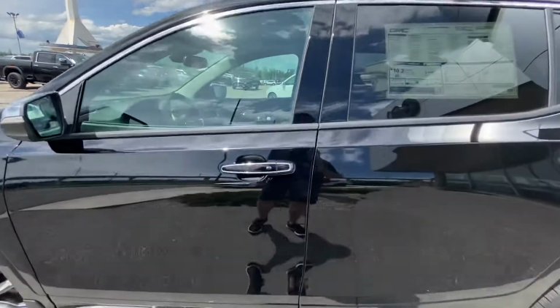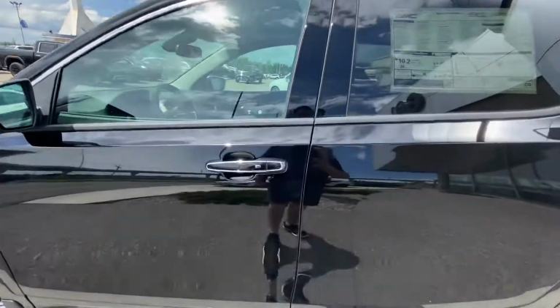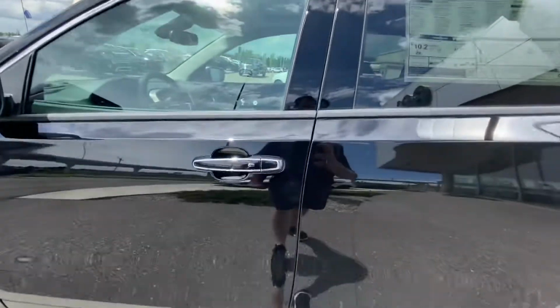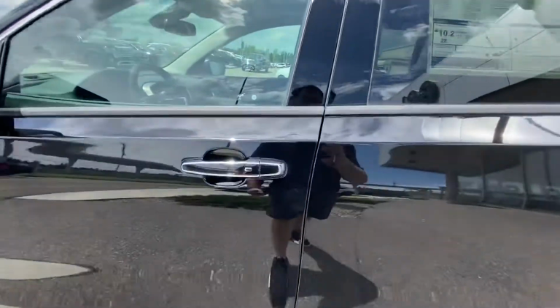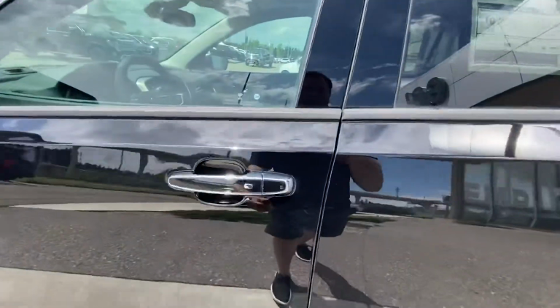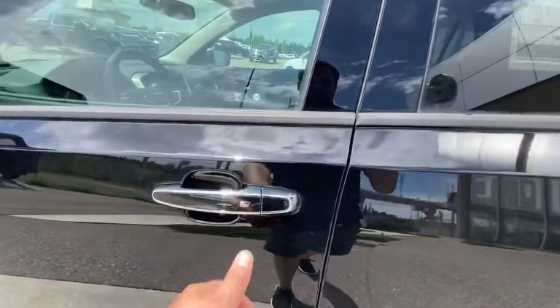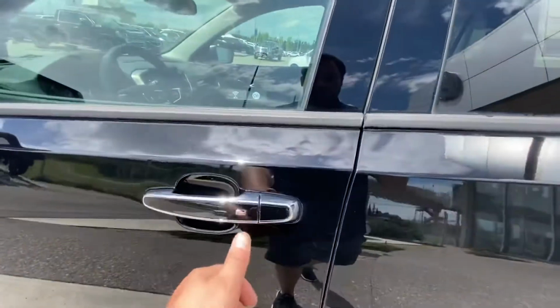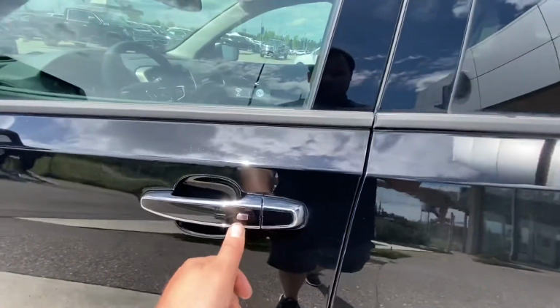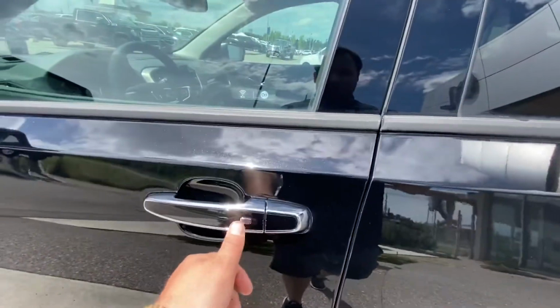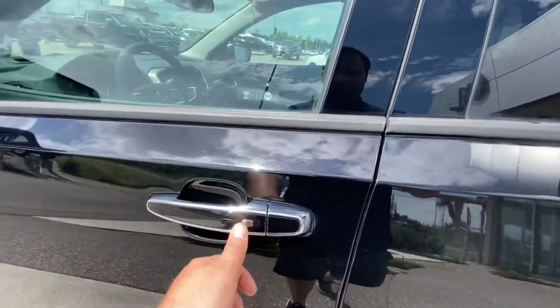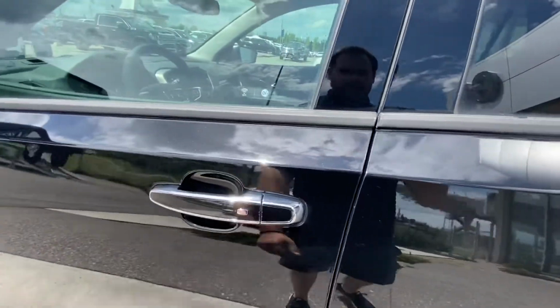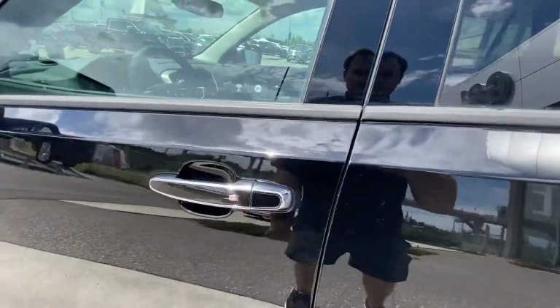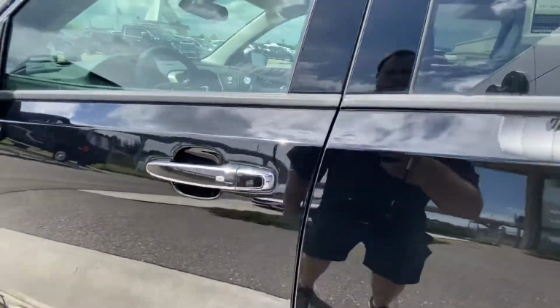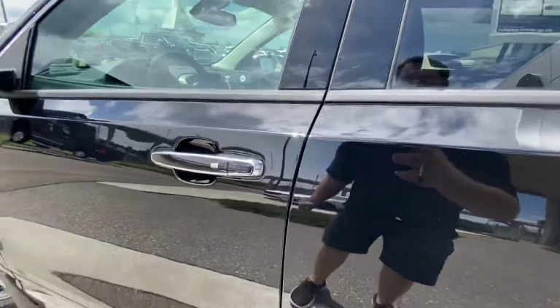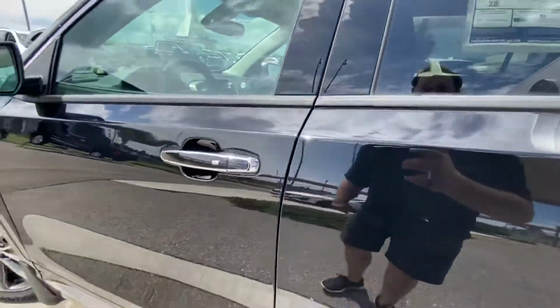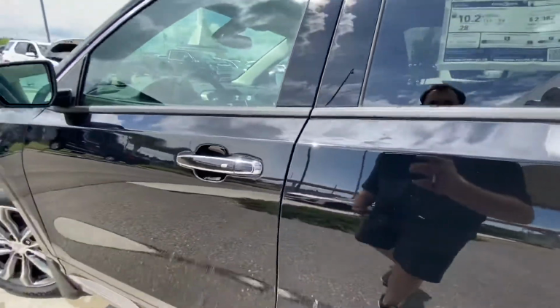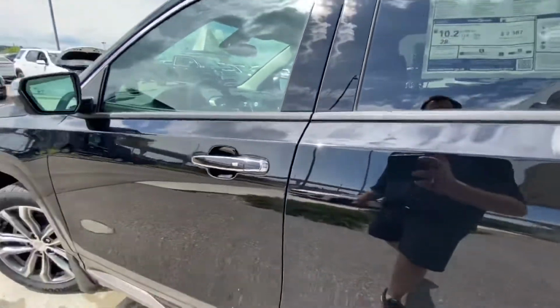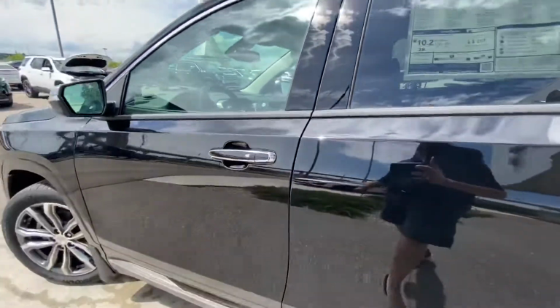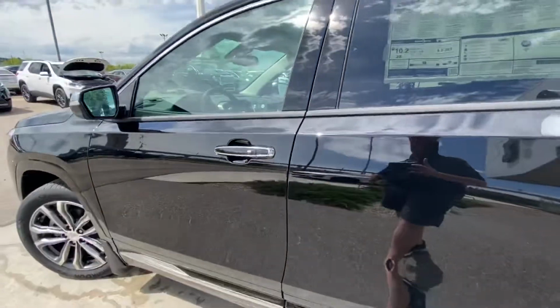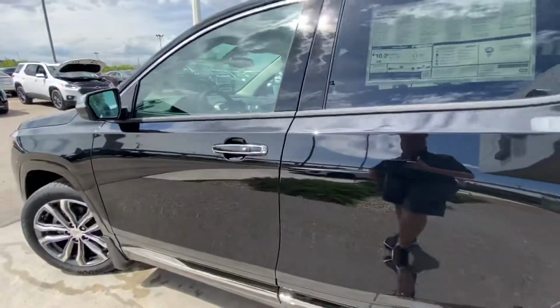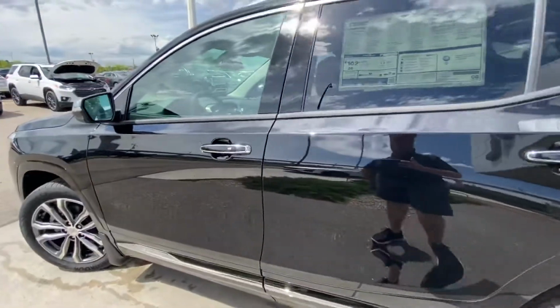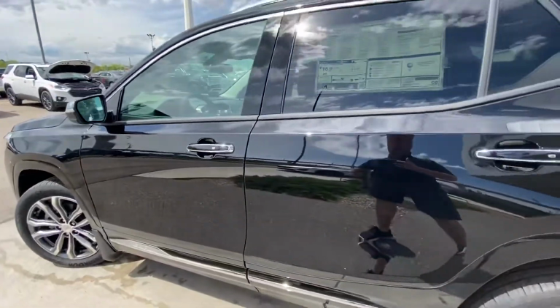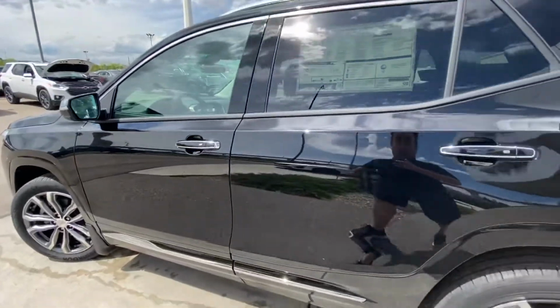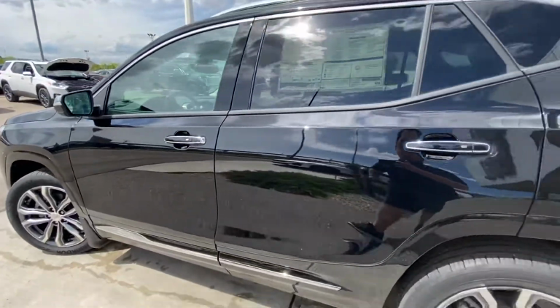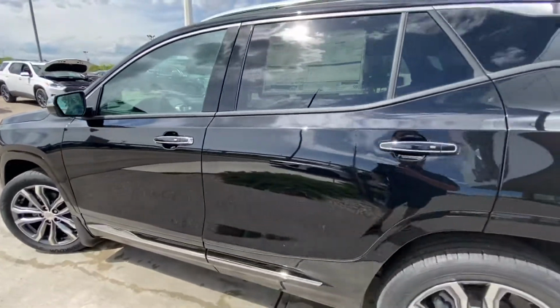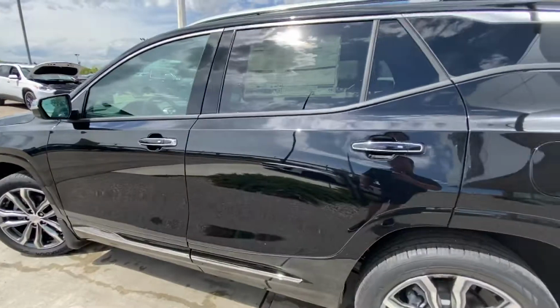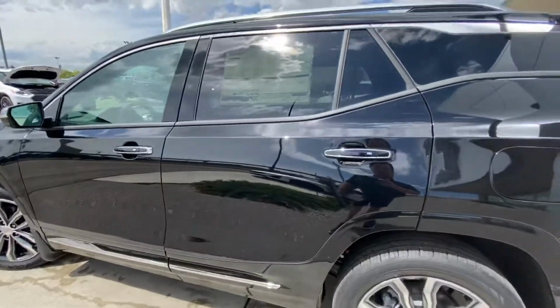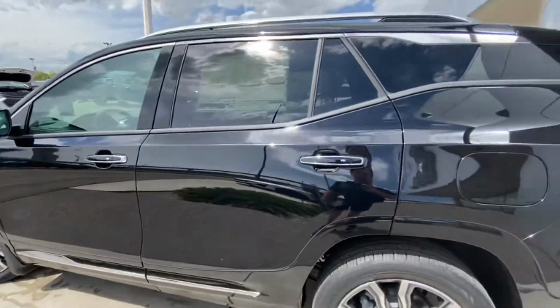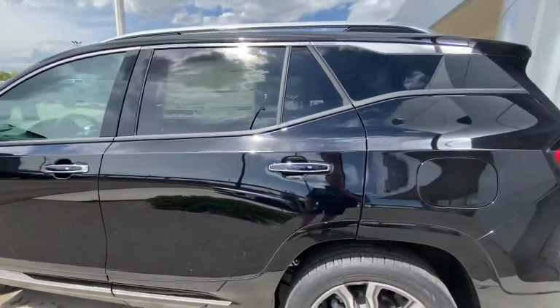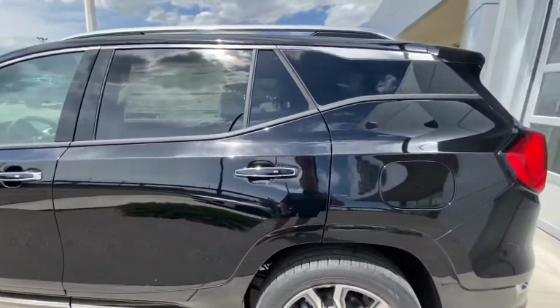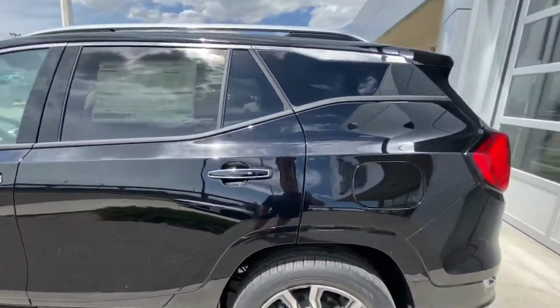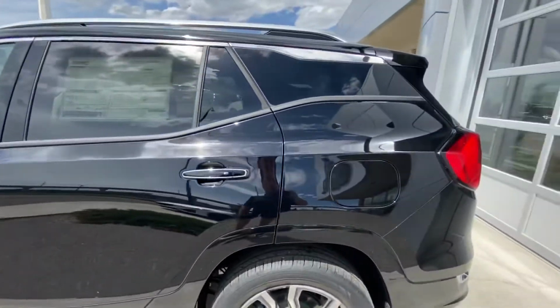We do have the keyless entry, you can see right here. Beautiful black pearl paint job.